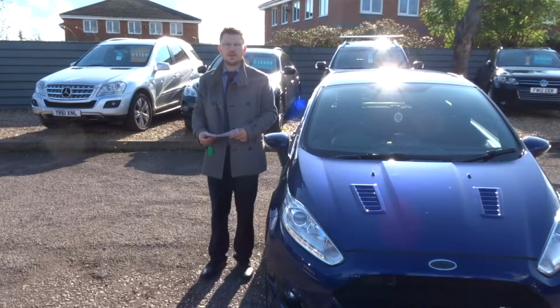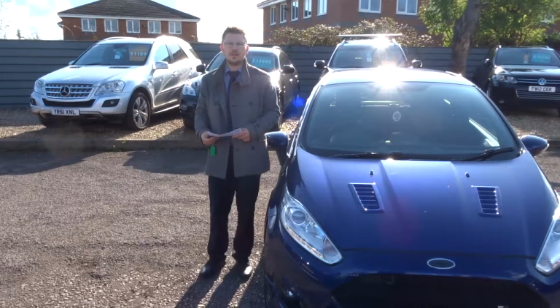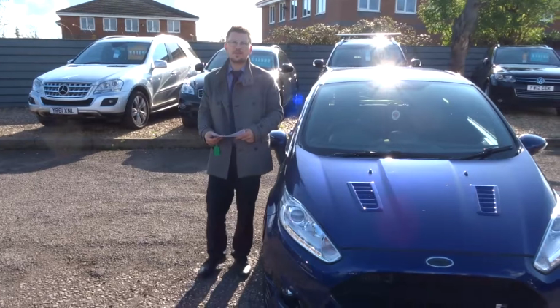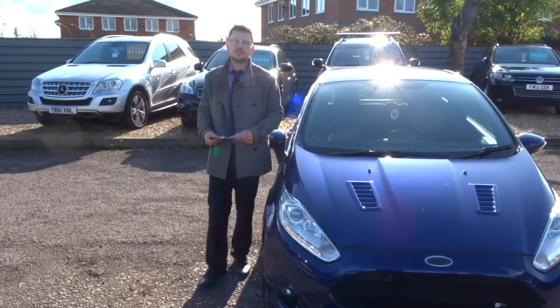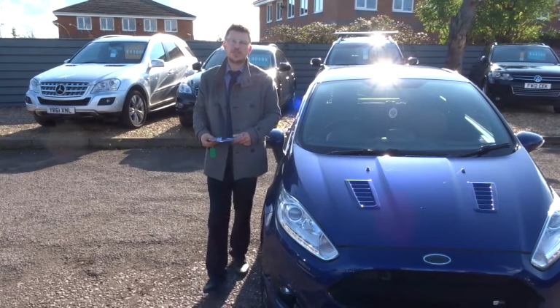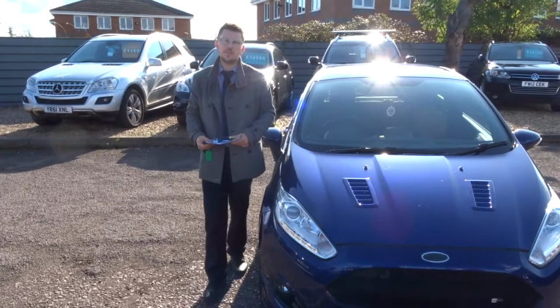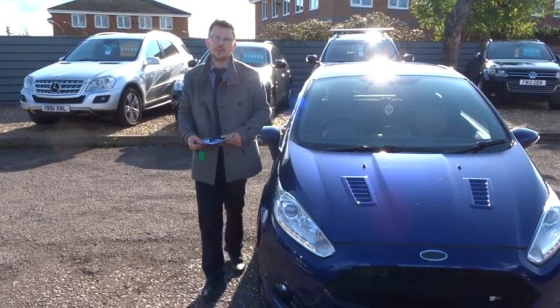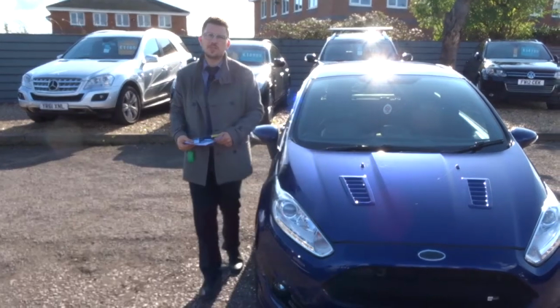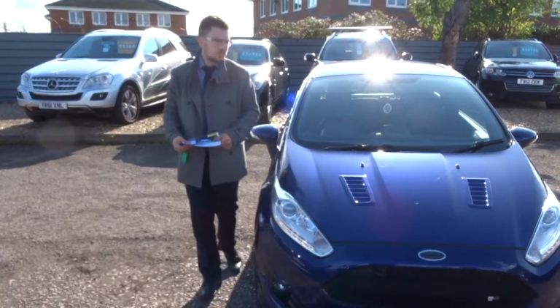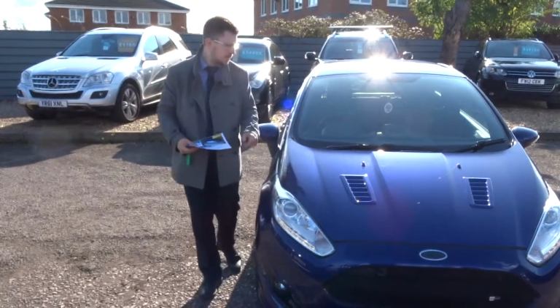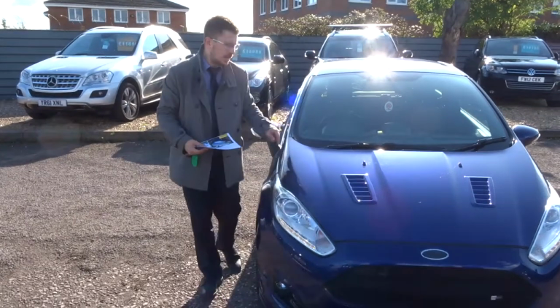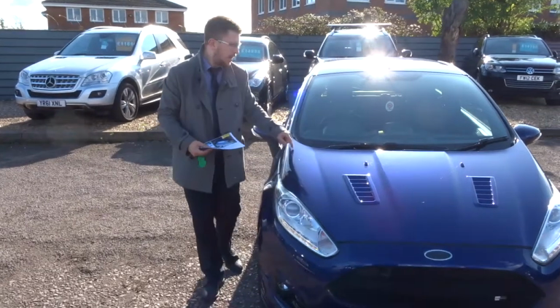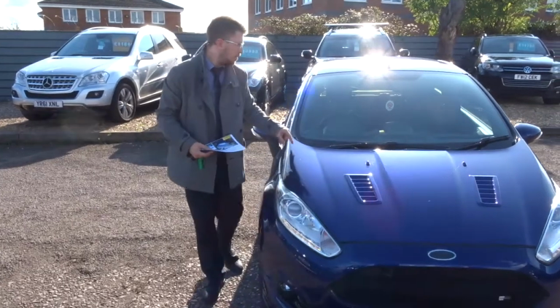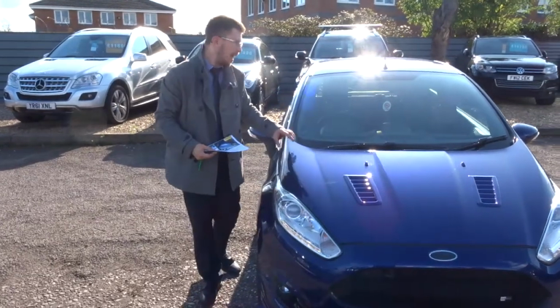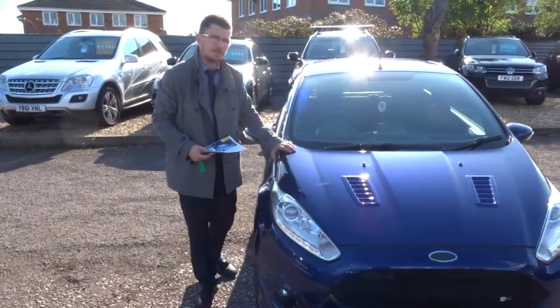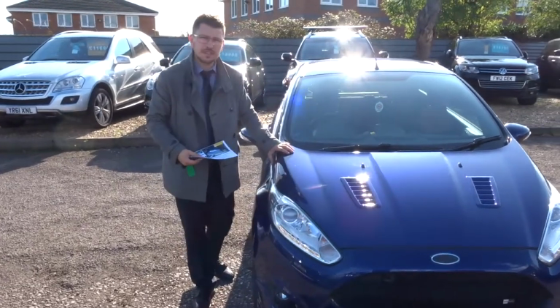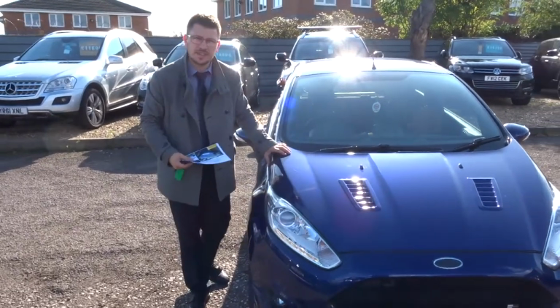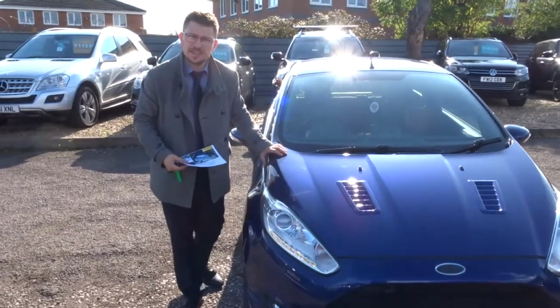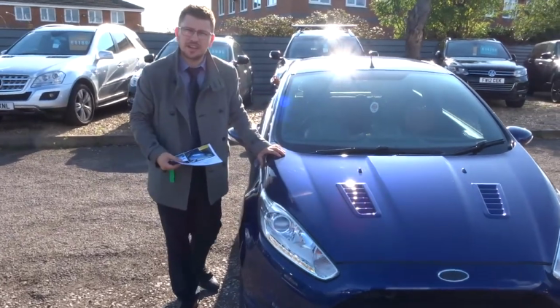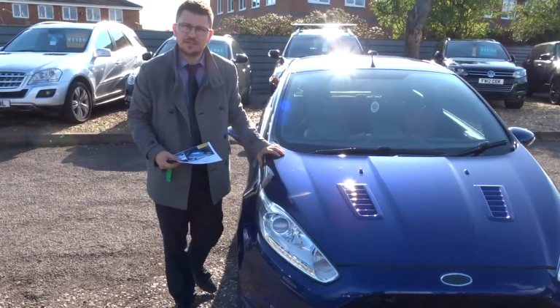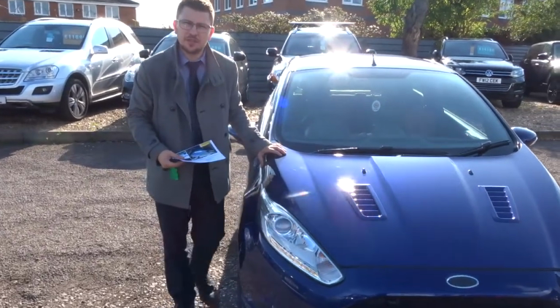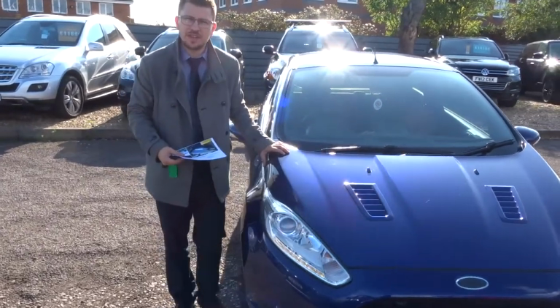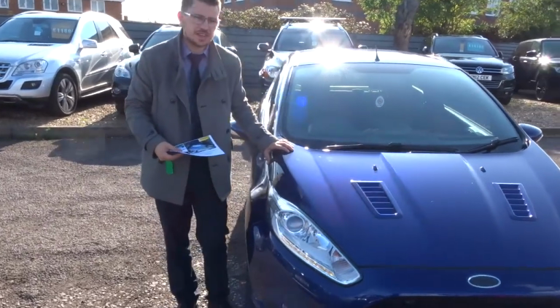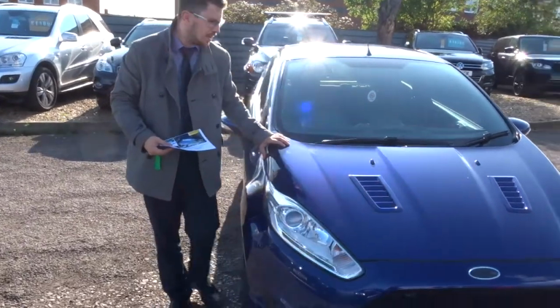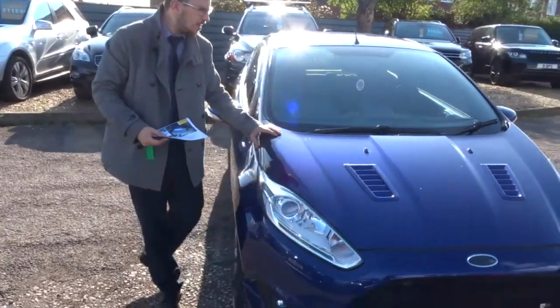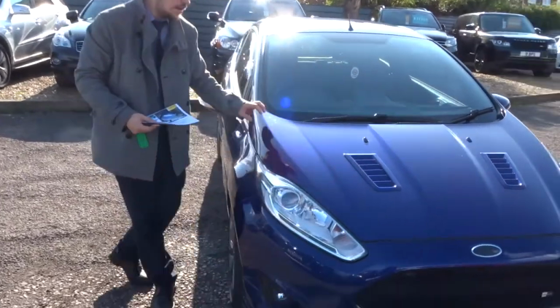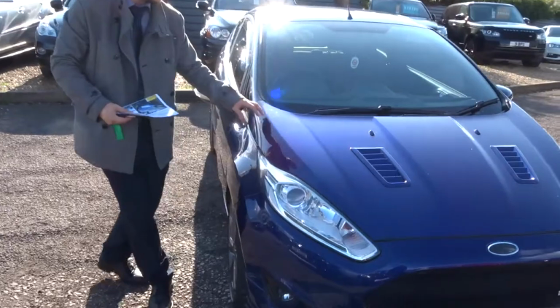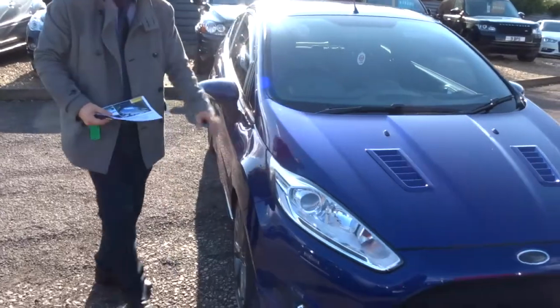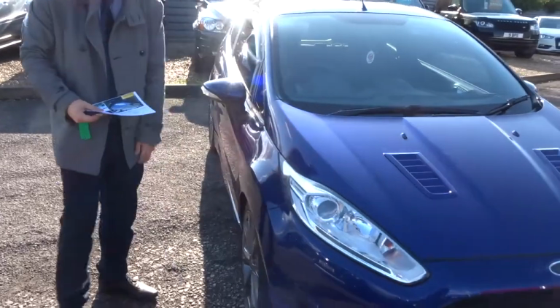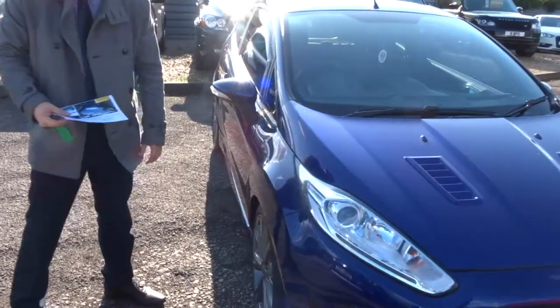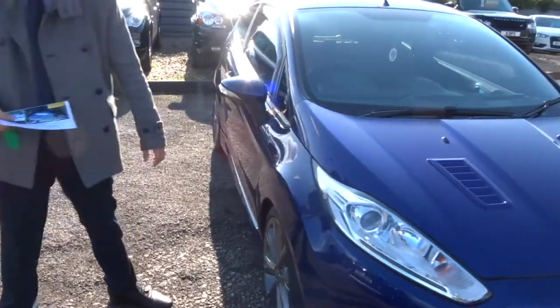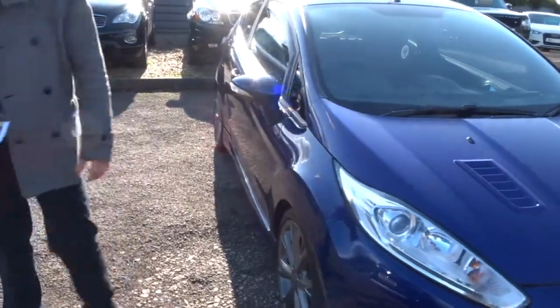Welcome to Country Car, my name's Tom. Here we have an absolutely stunning Ford Fiesta — I'll give you a walk around it.